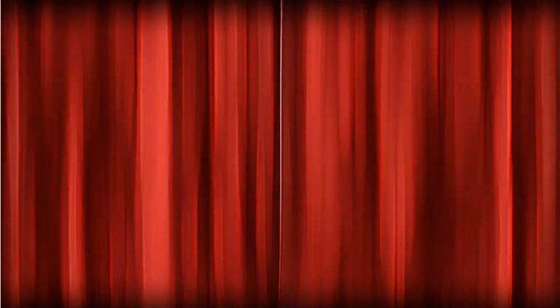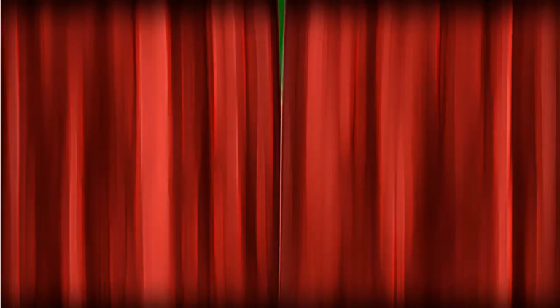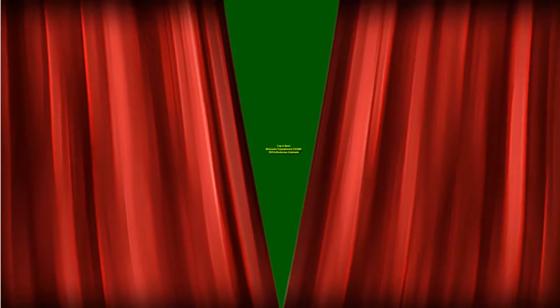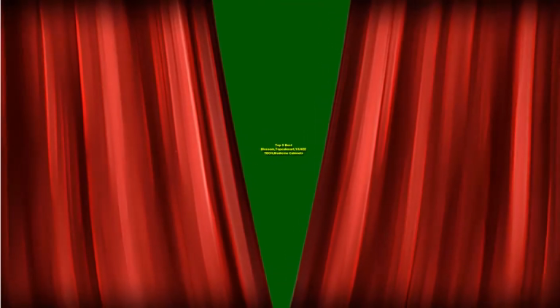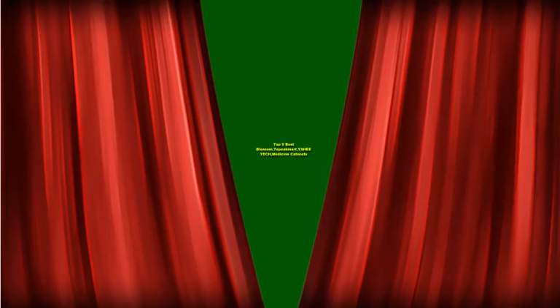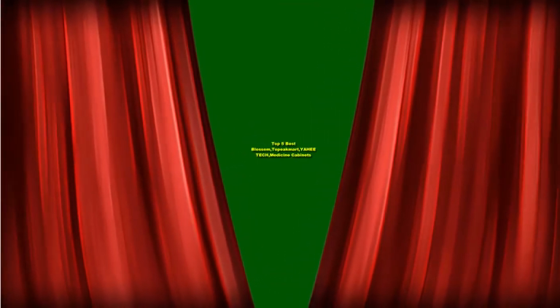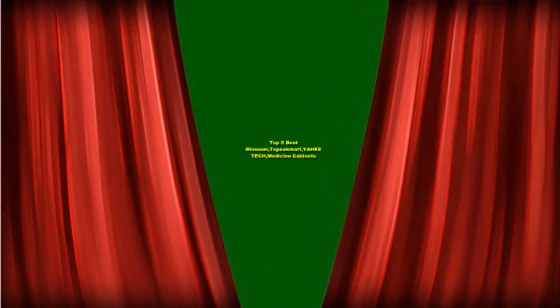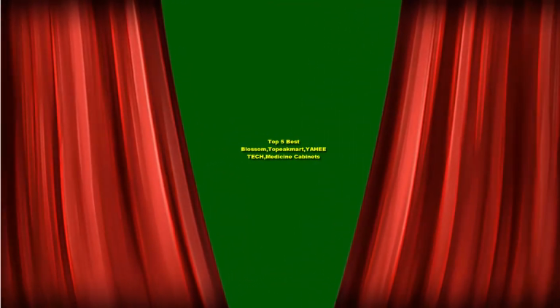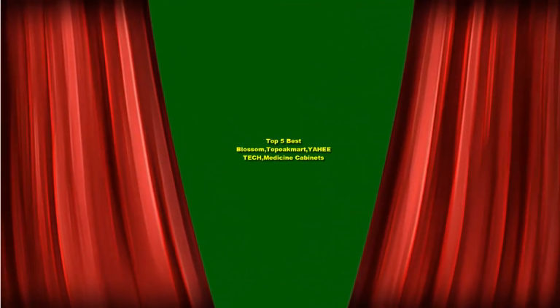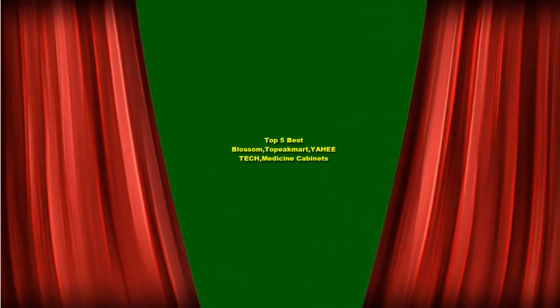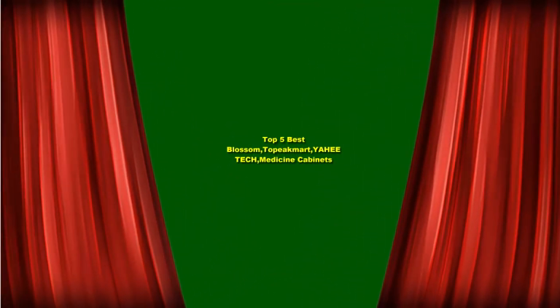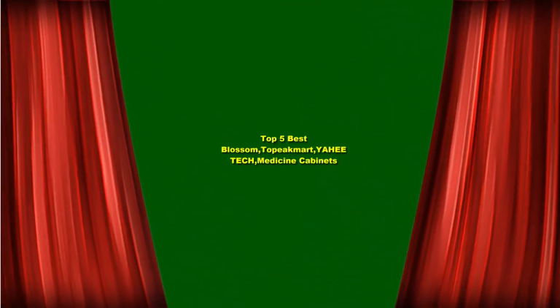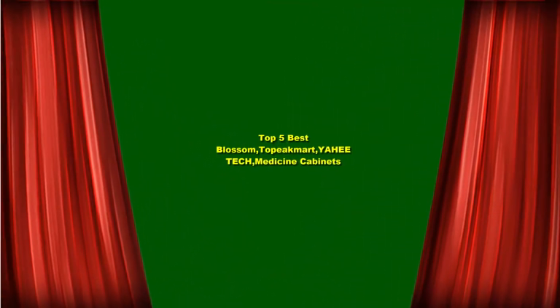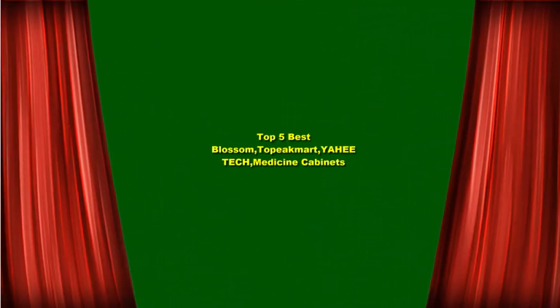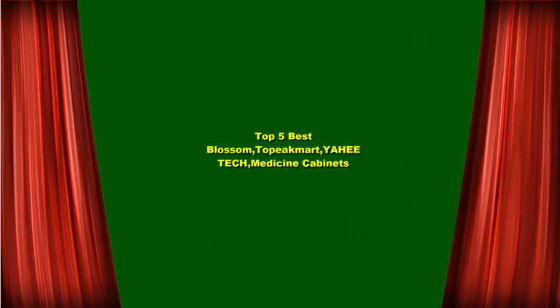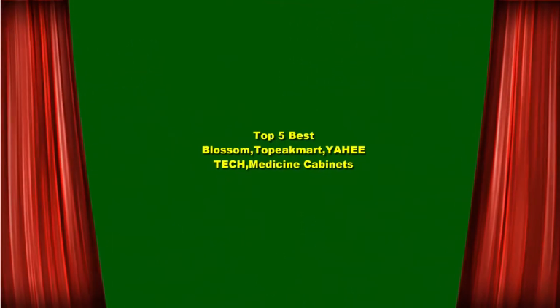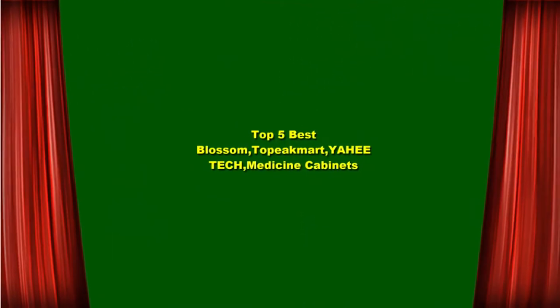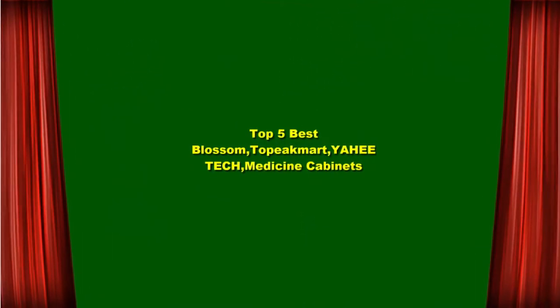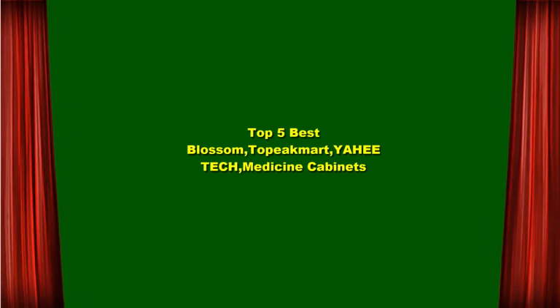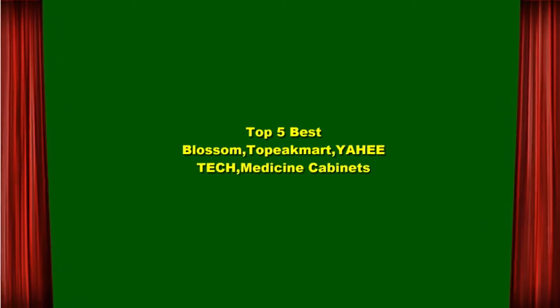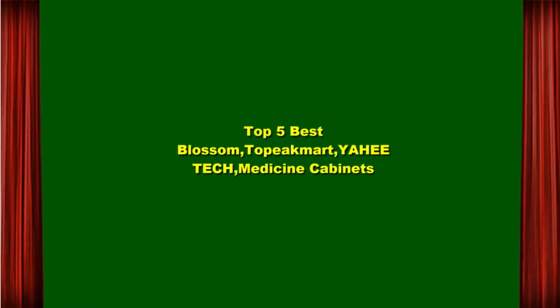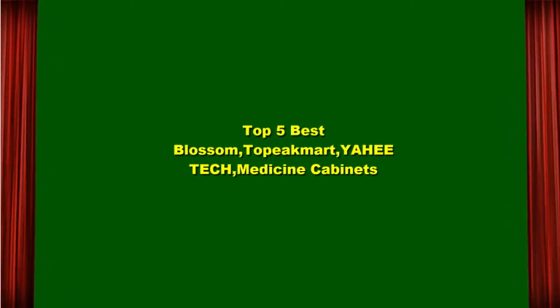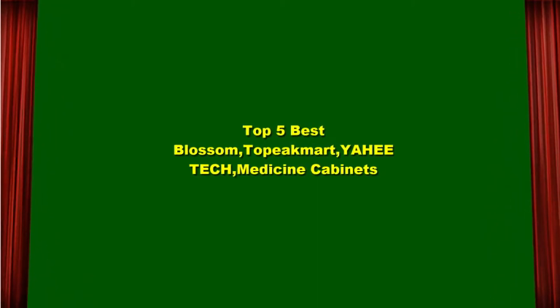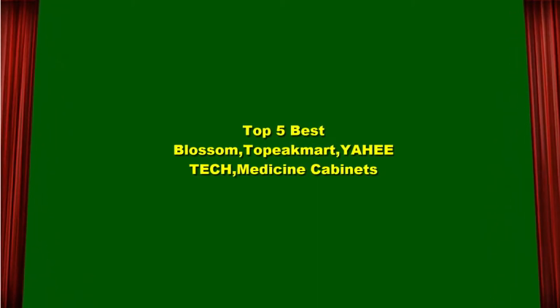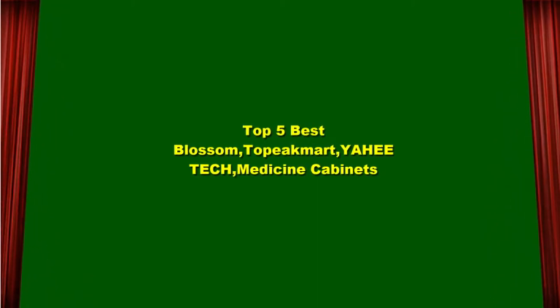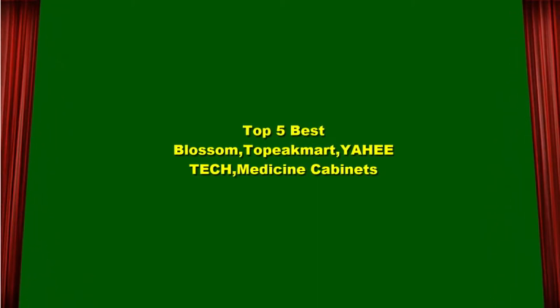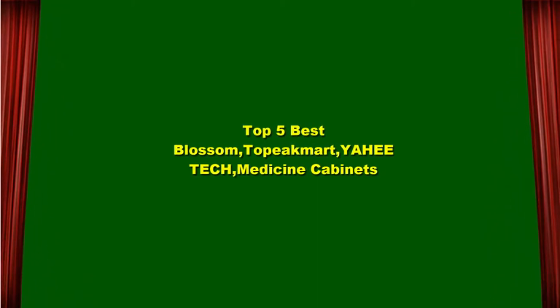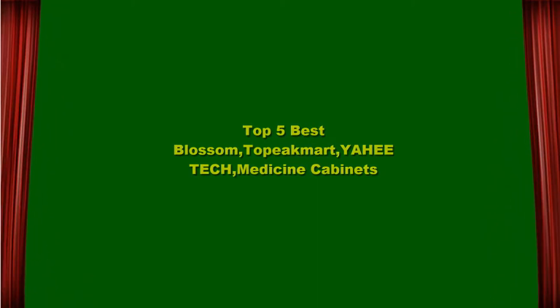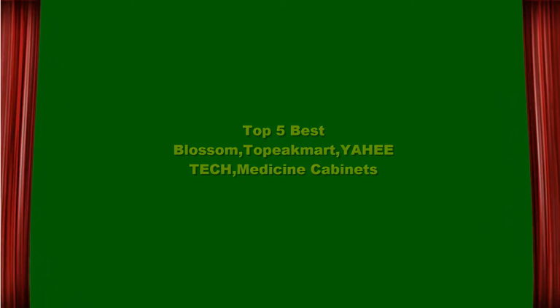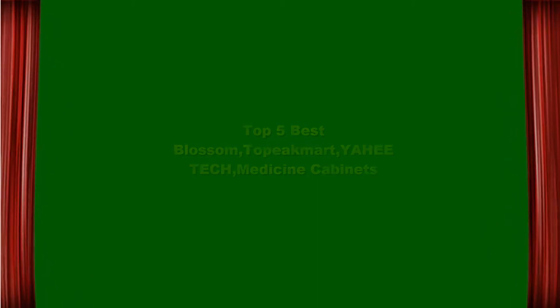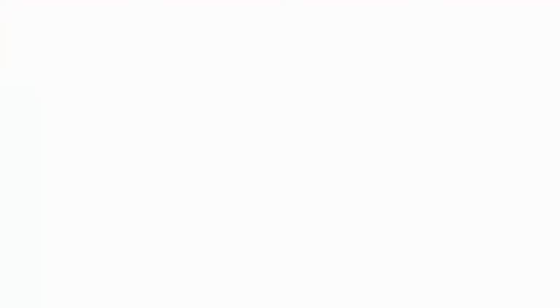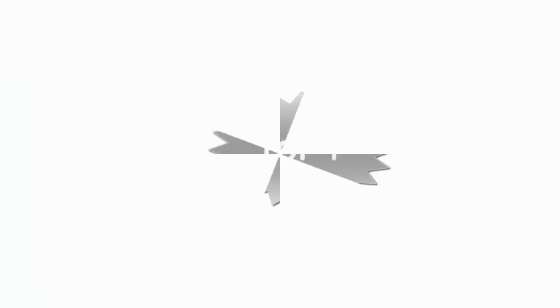Top 5 Best Medicine Cabinets. Topic Mart, EAHE Tech. Top 1.